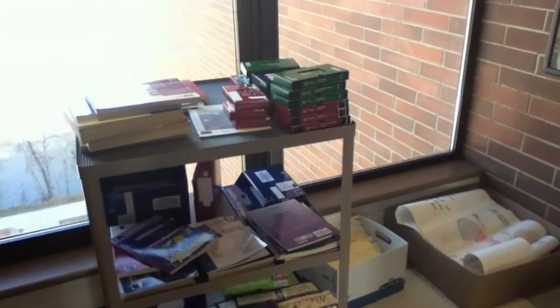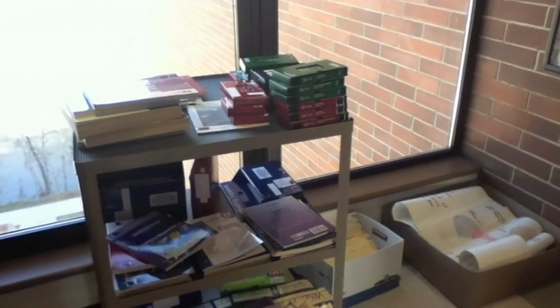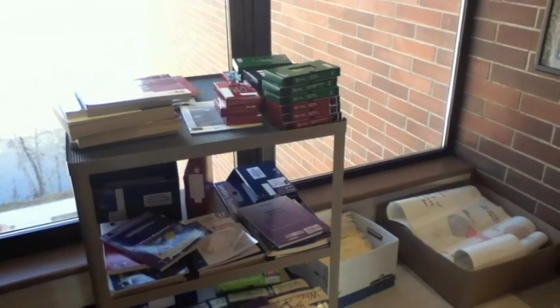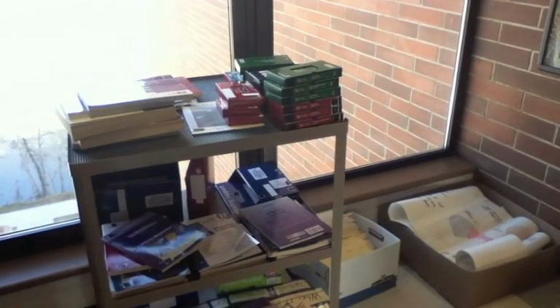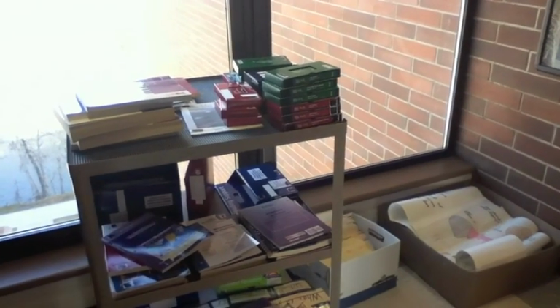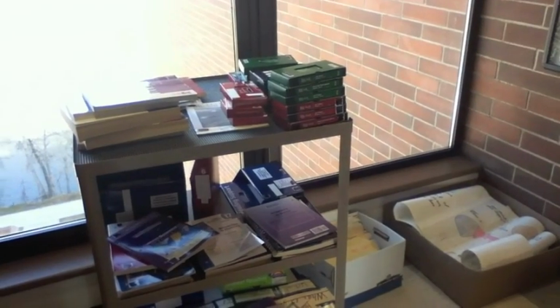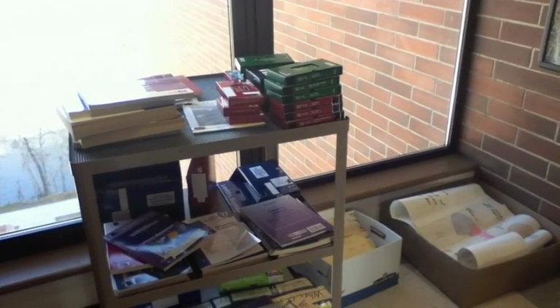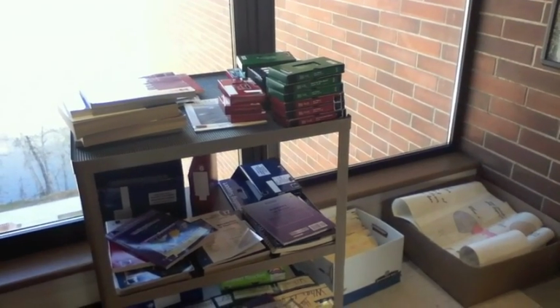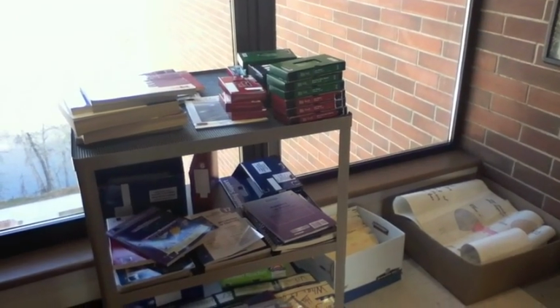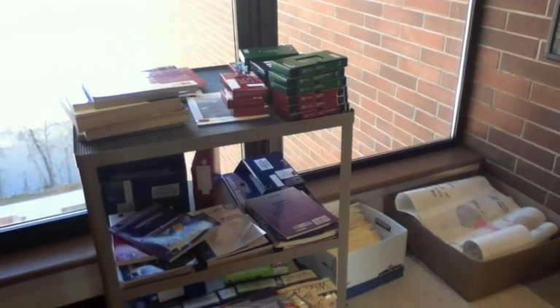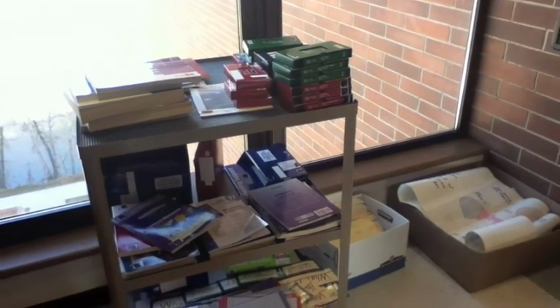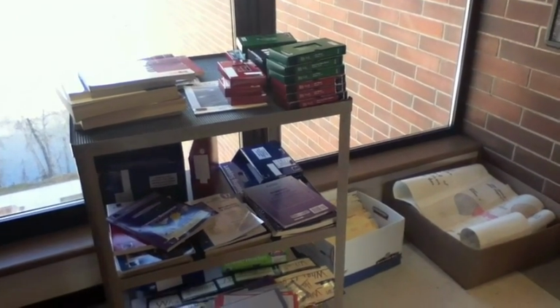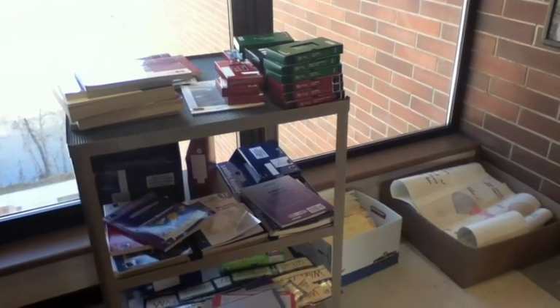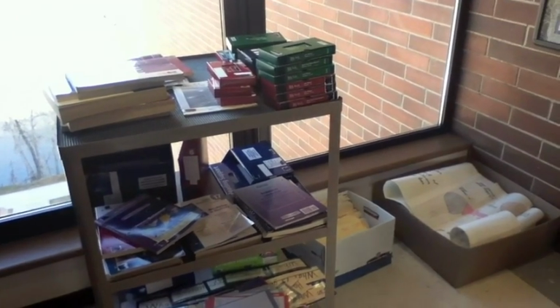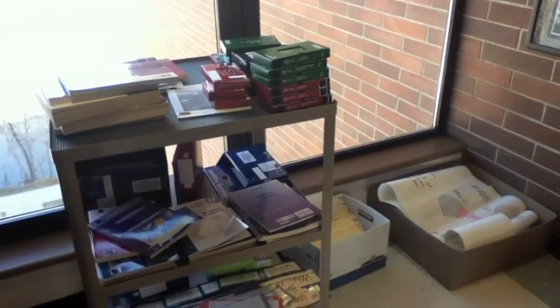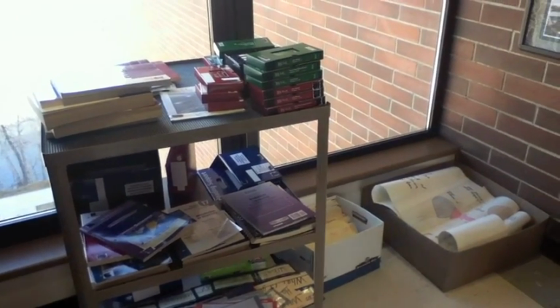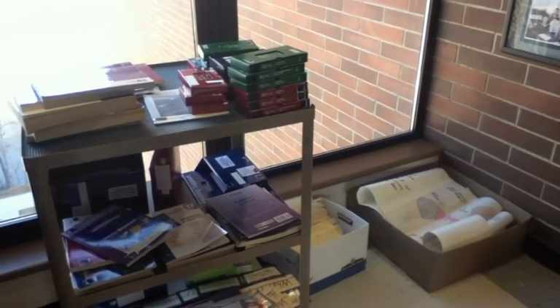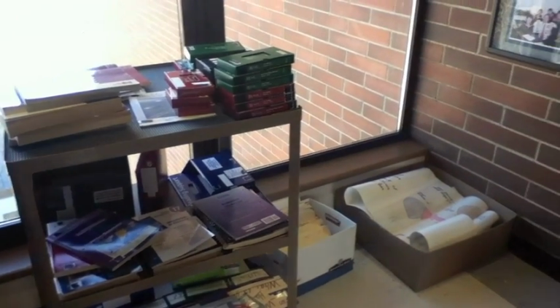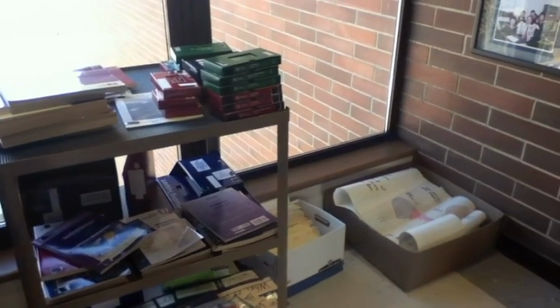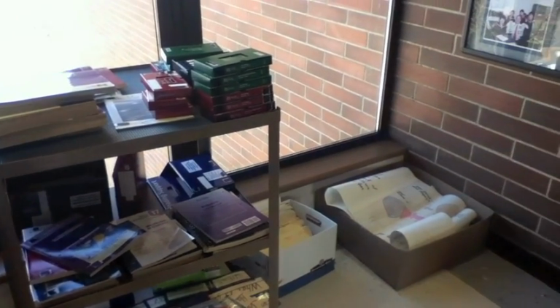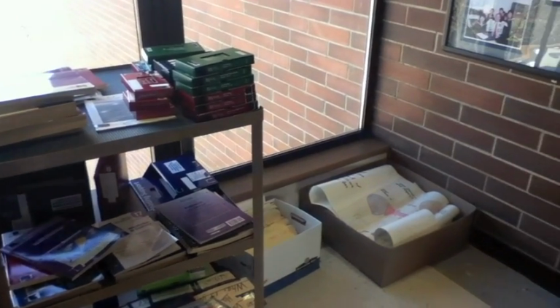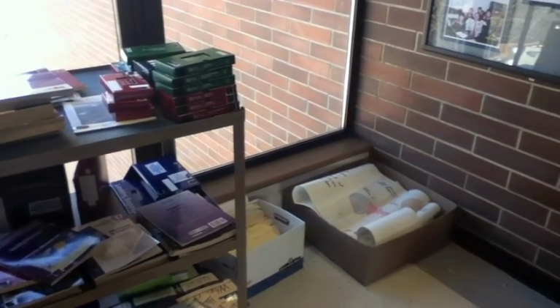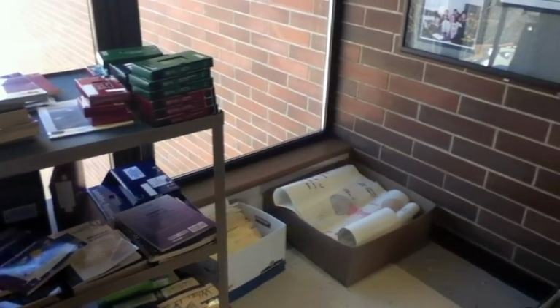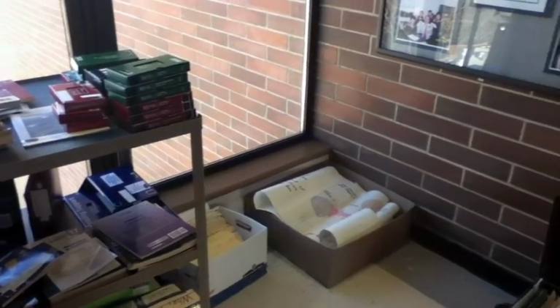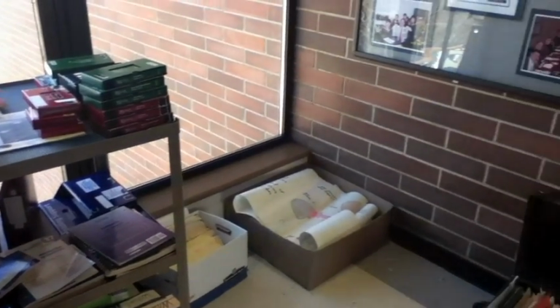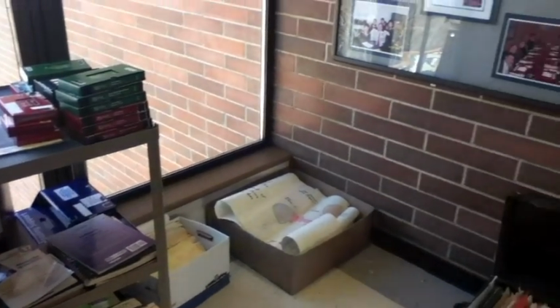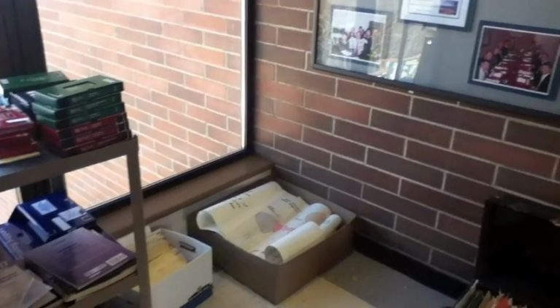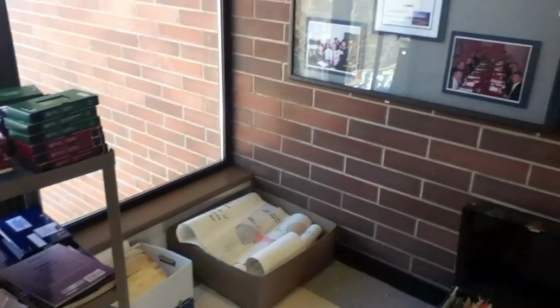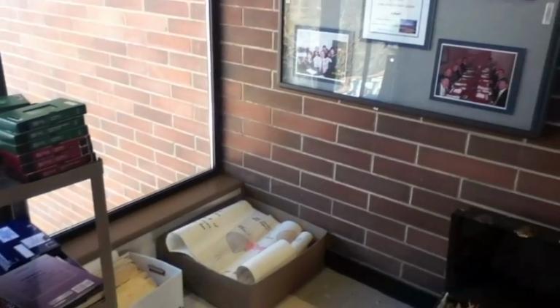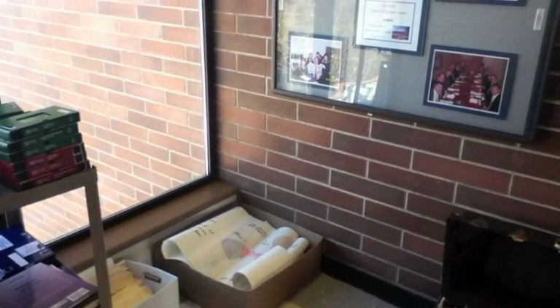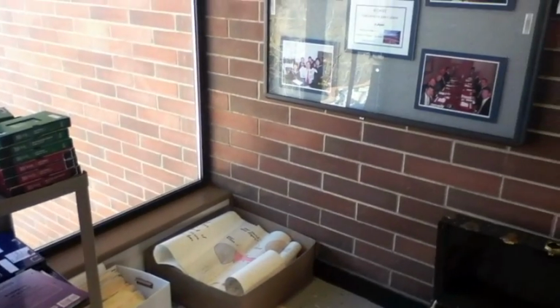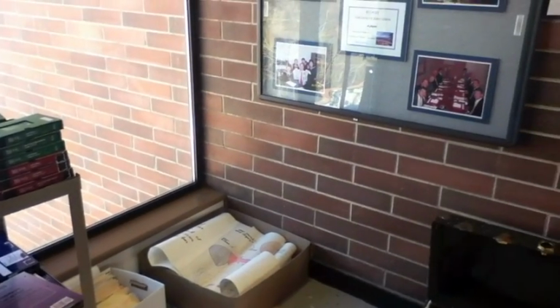There are free resources that you can use from the Curriculum Center to use in your future classroom.